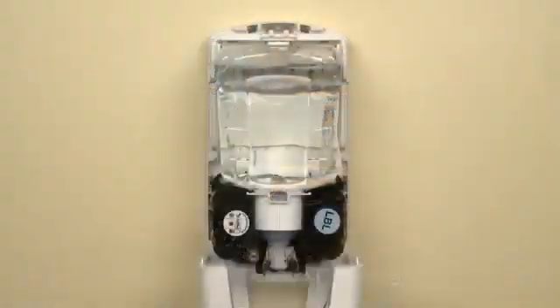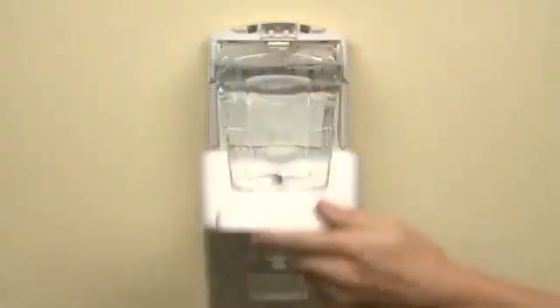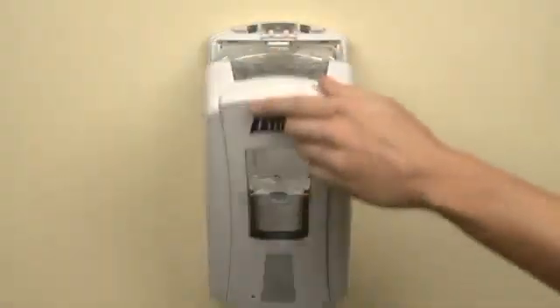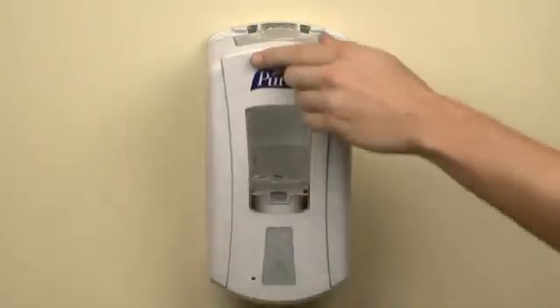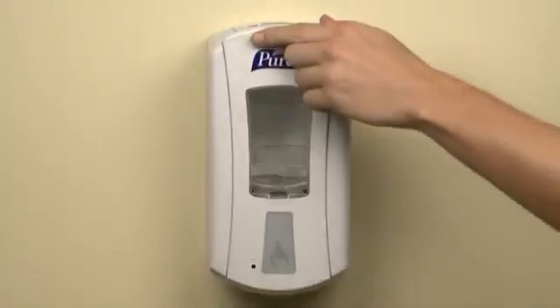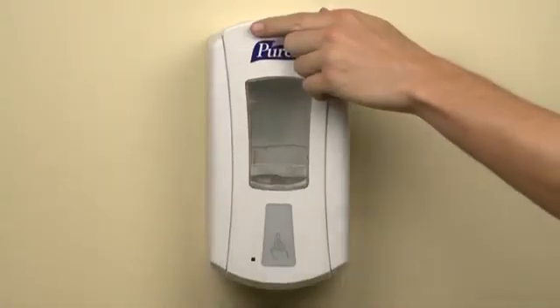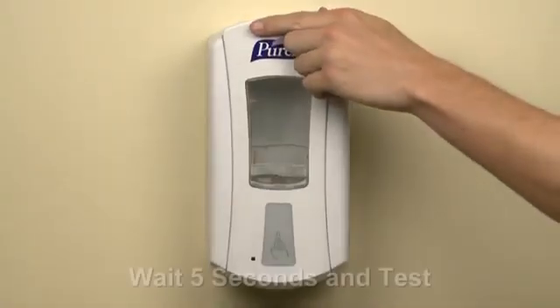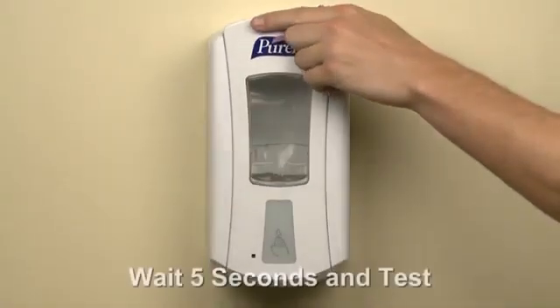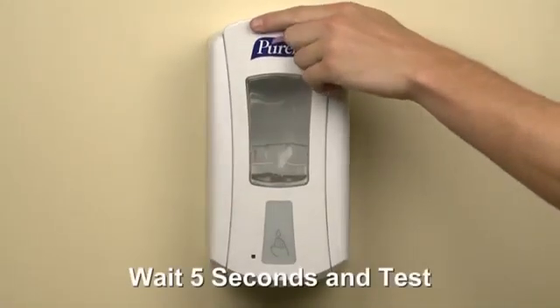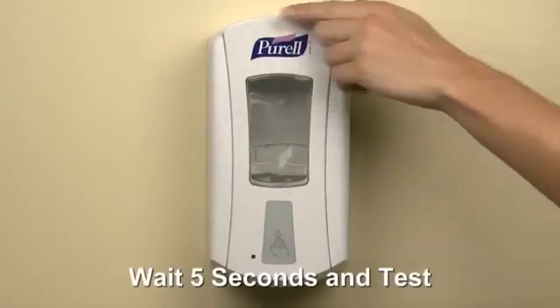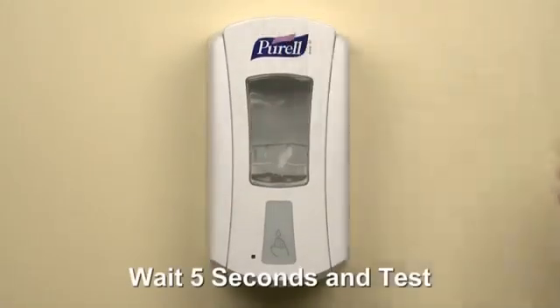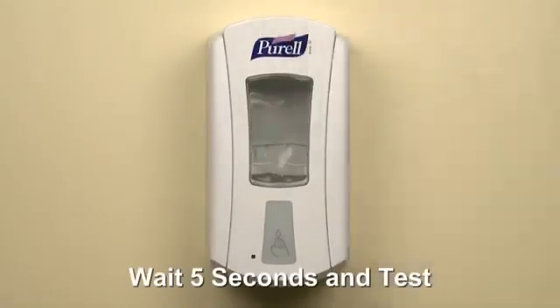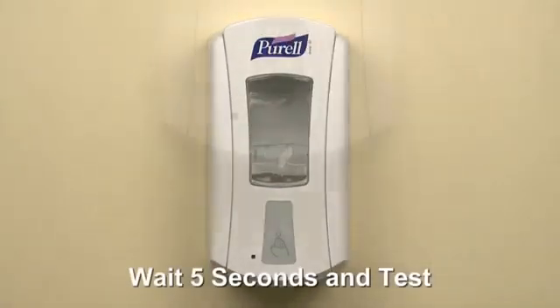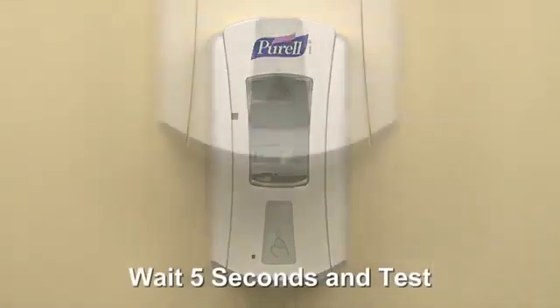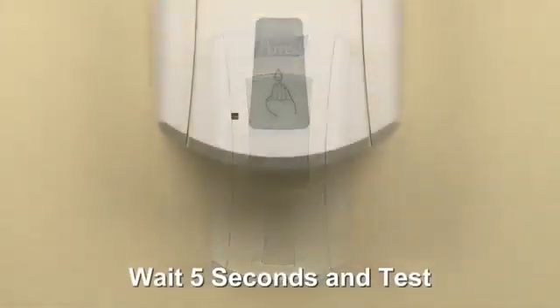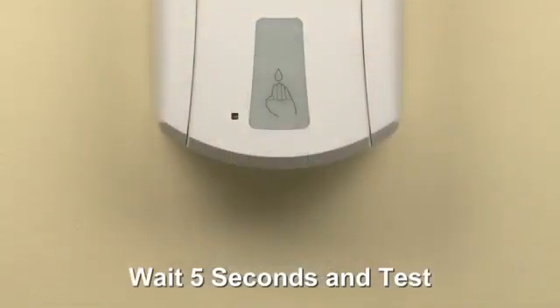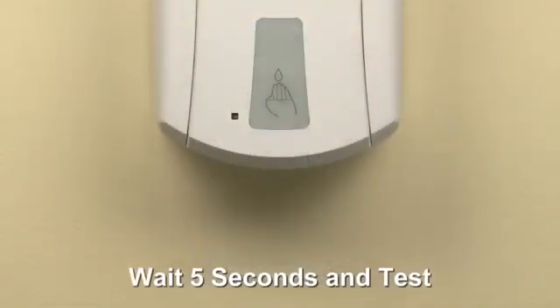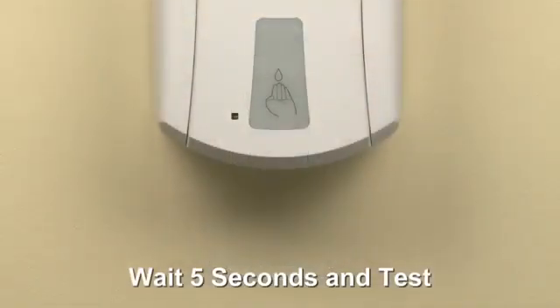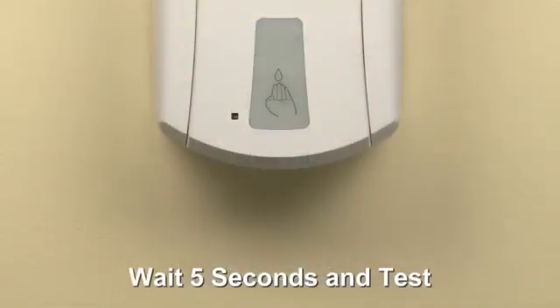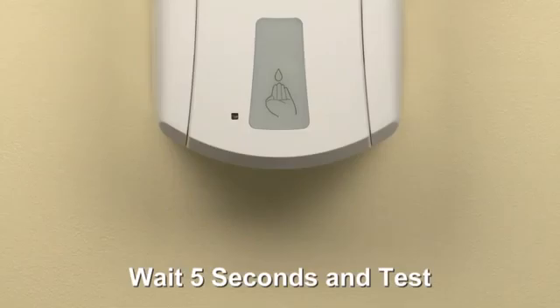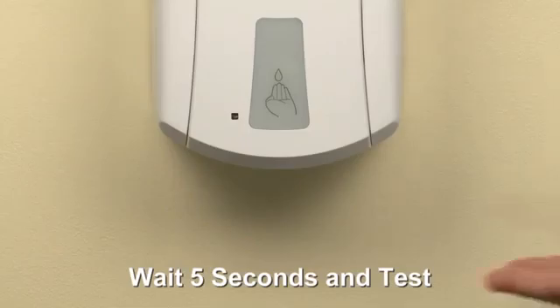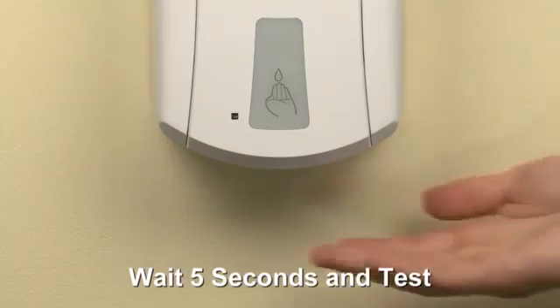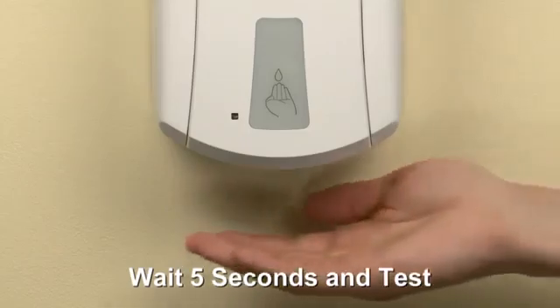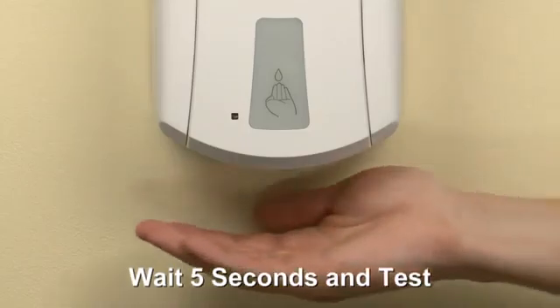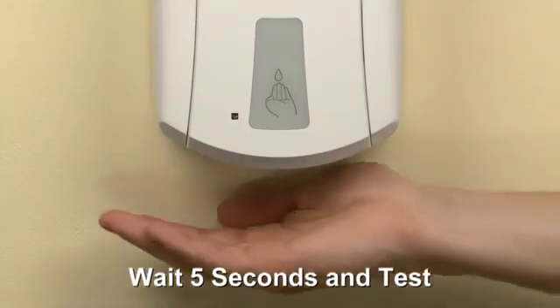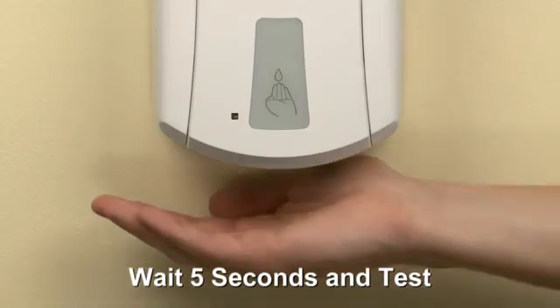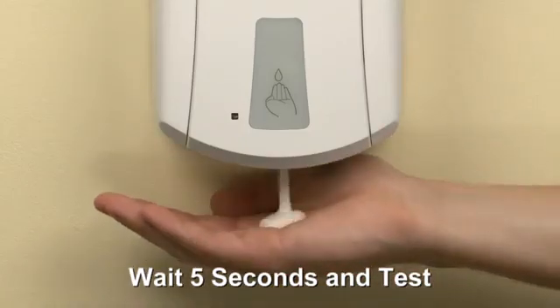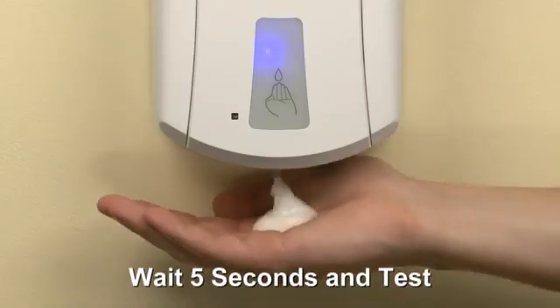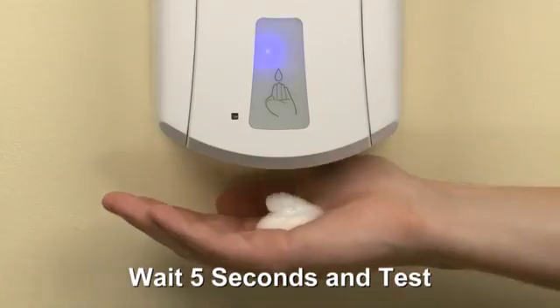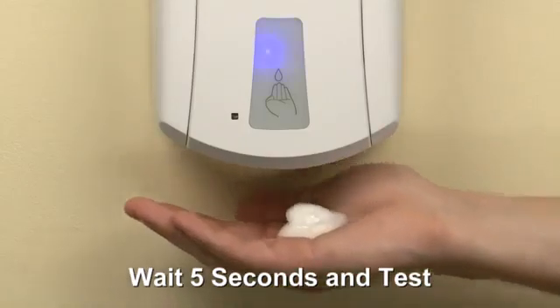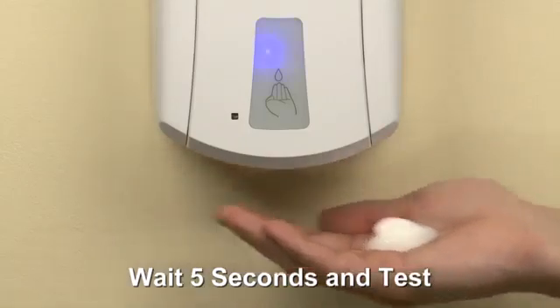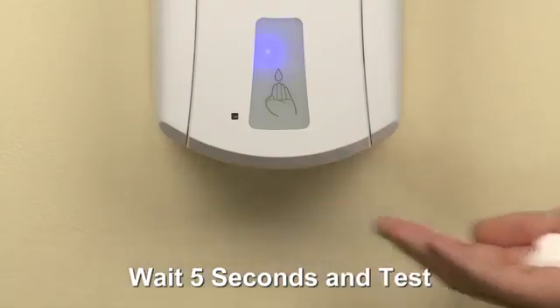Close the dispenser. Wait five seconds and actuate the dispenser to test. A blue light will be visible when activated.